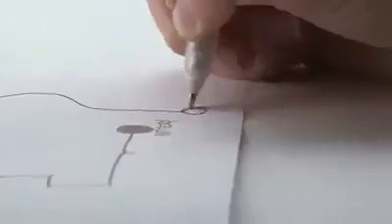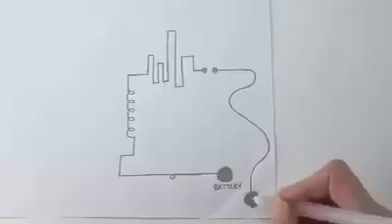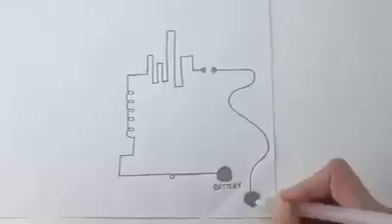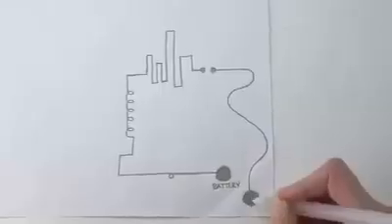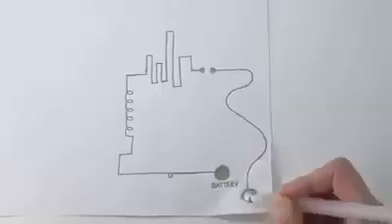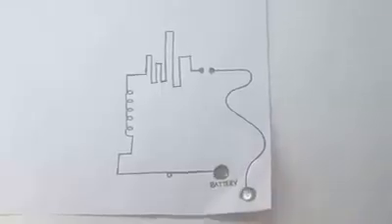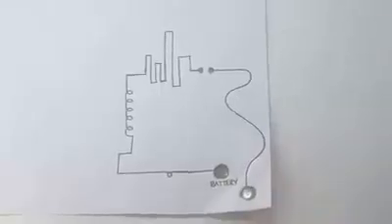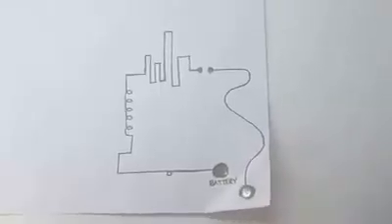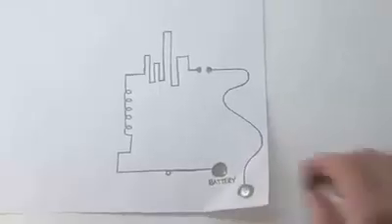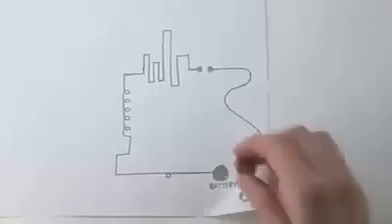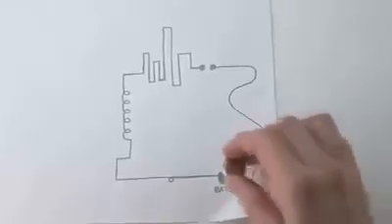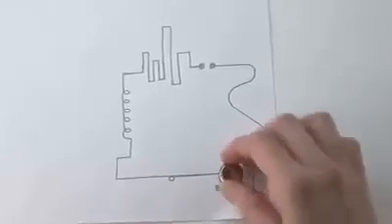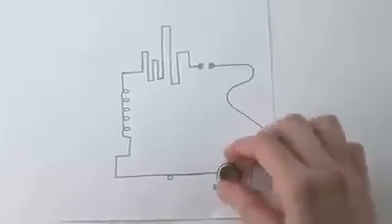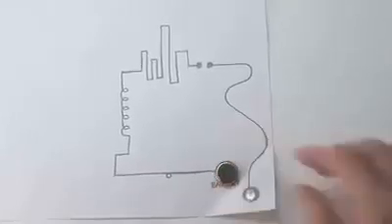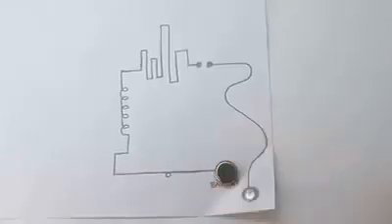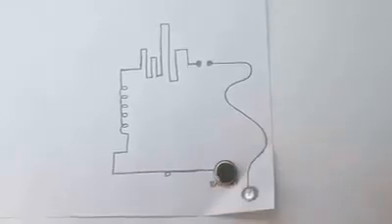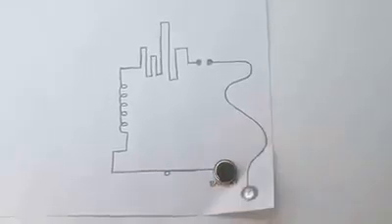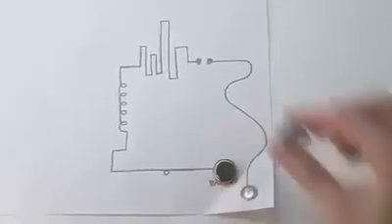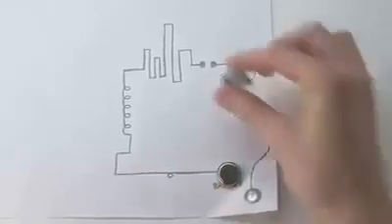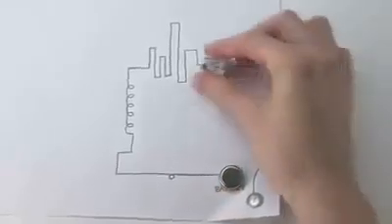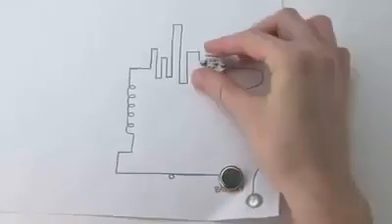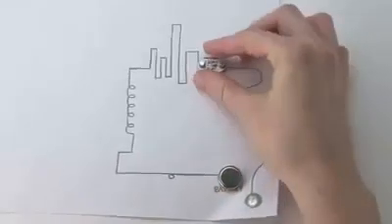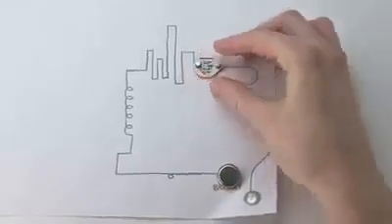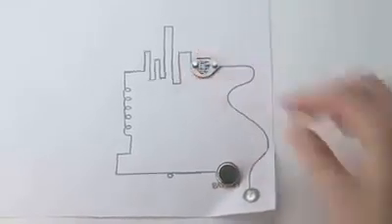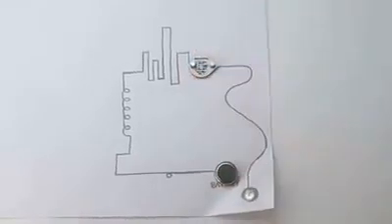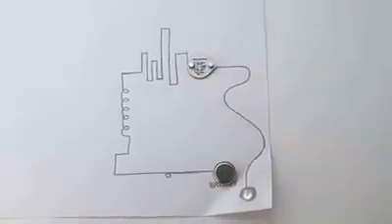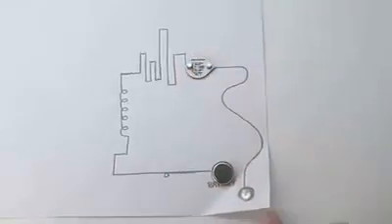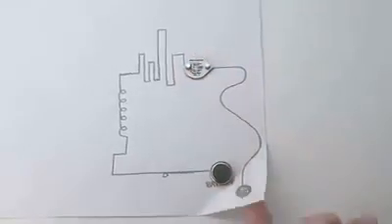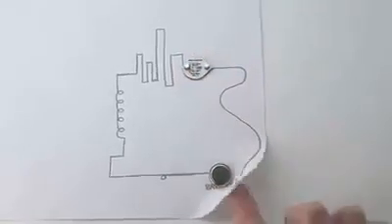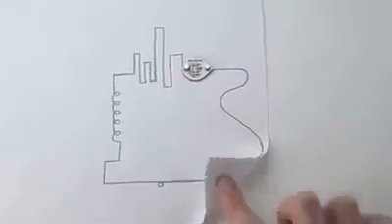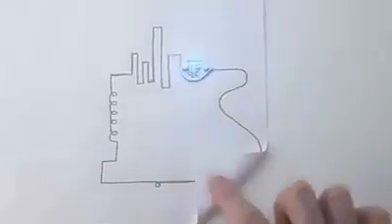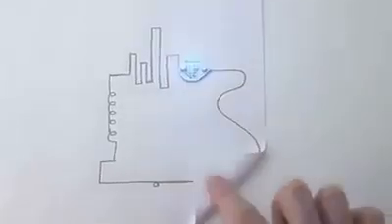So we invented Circuits Cripe, the world's first ballpoint pen that draws electric circuits instantly.